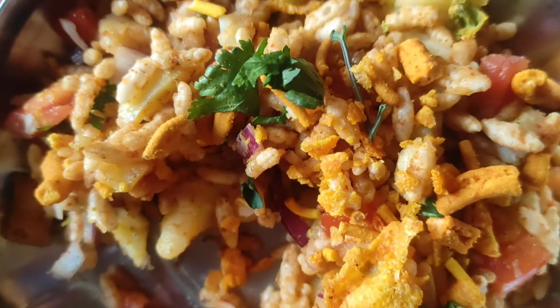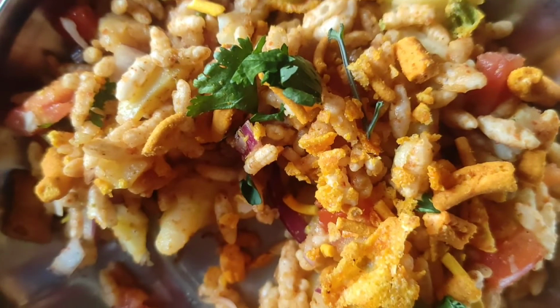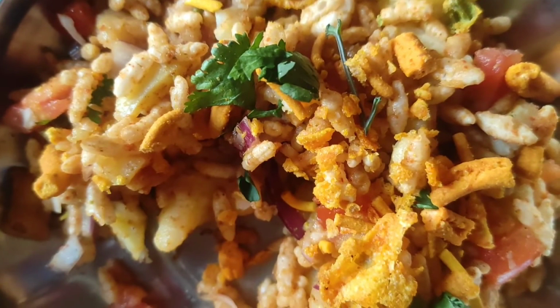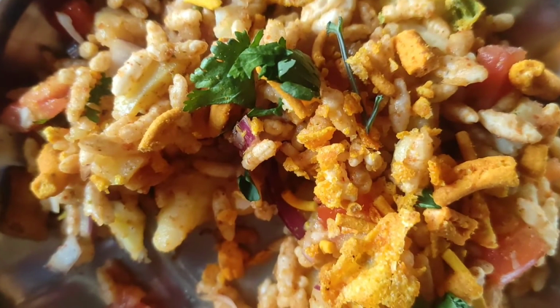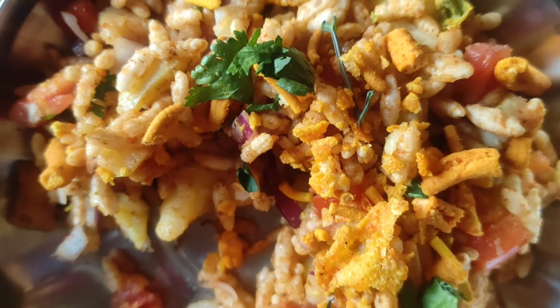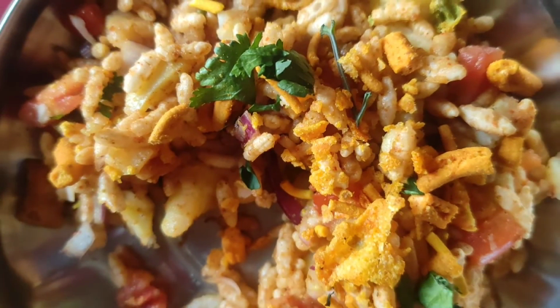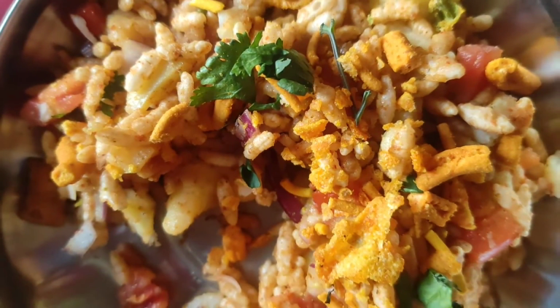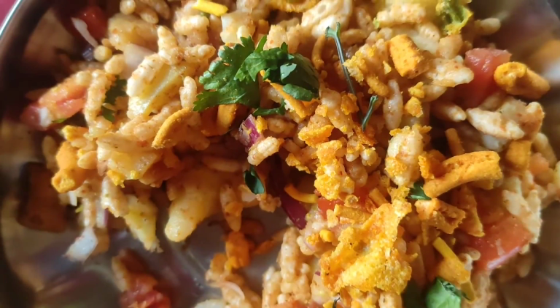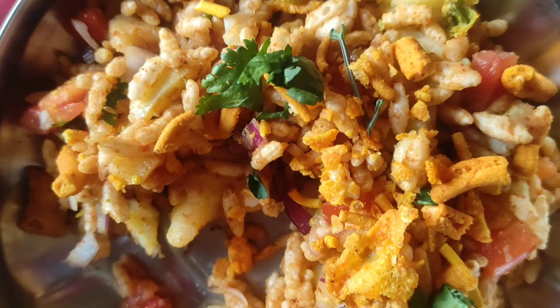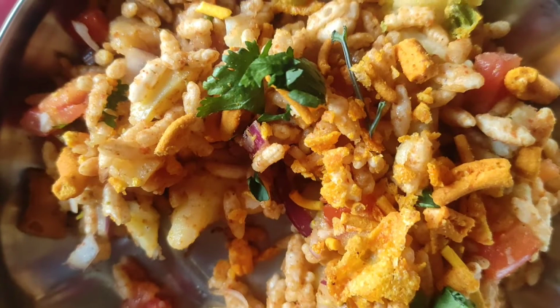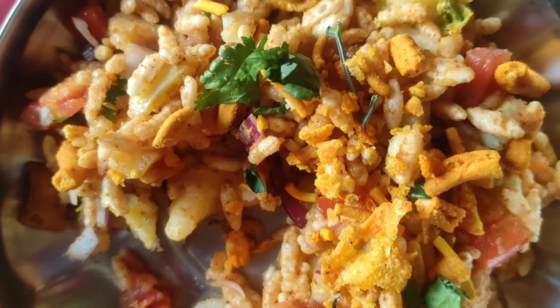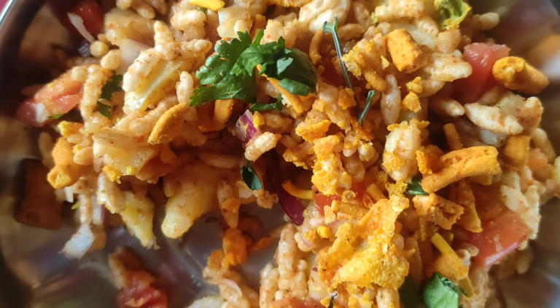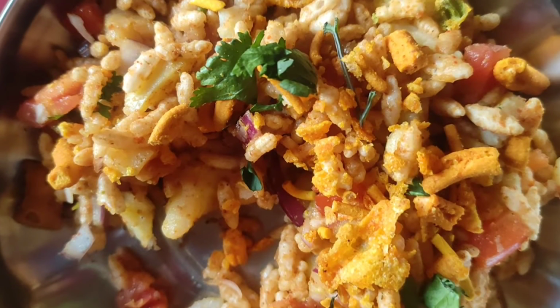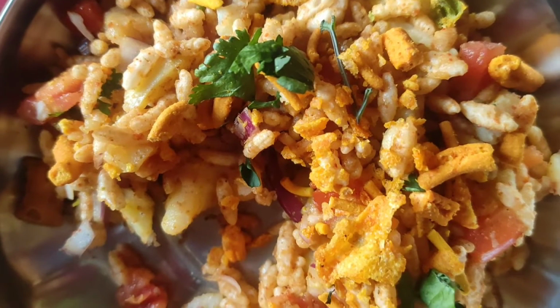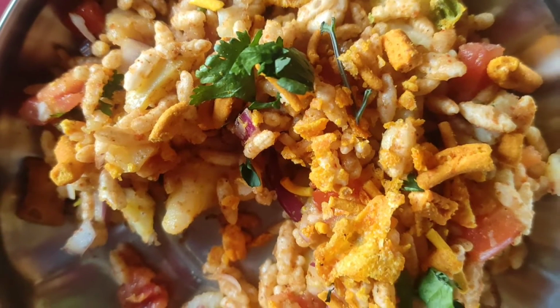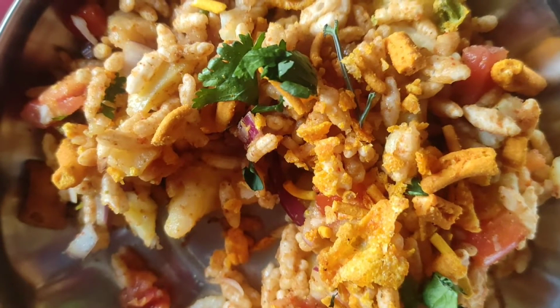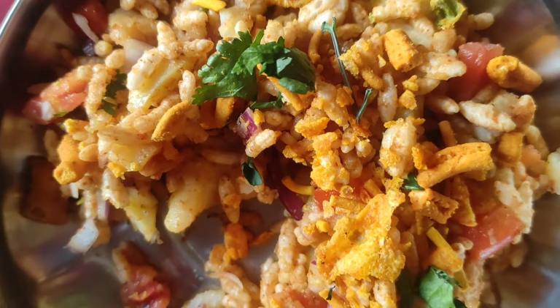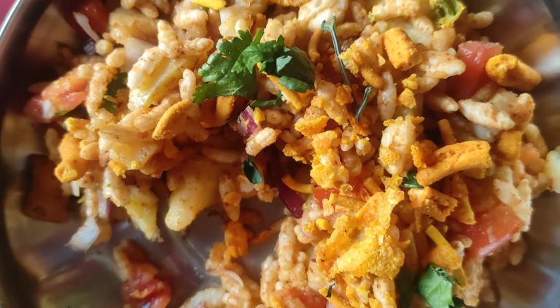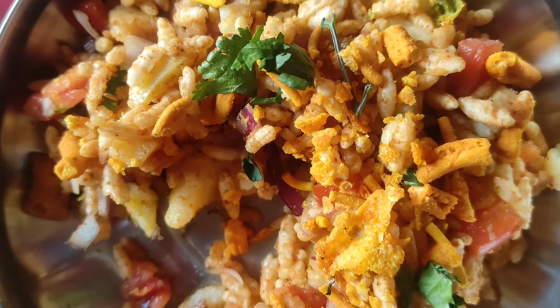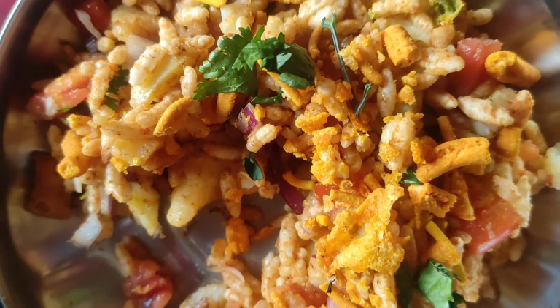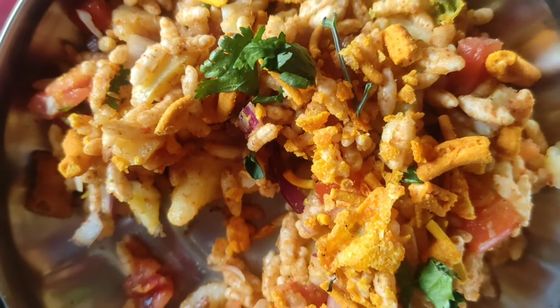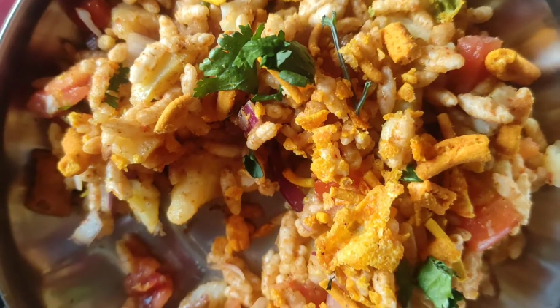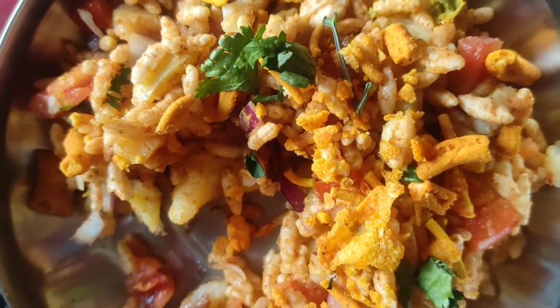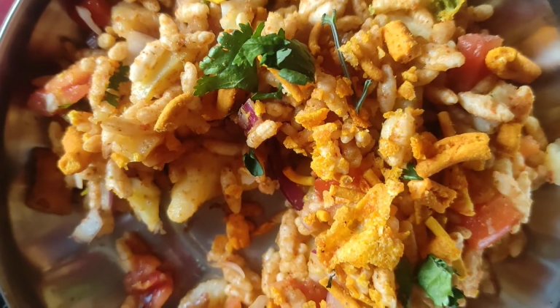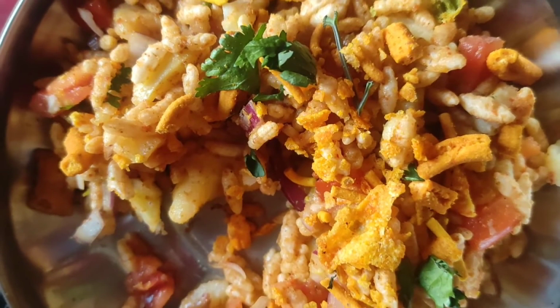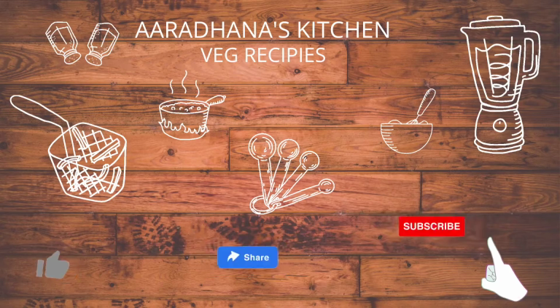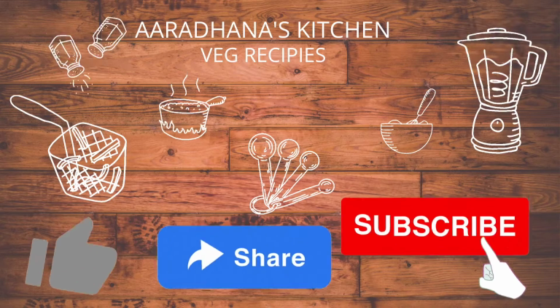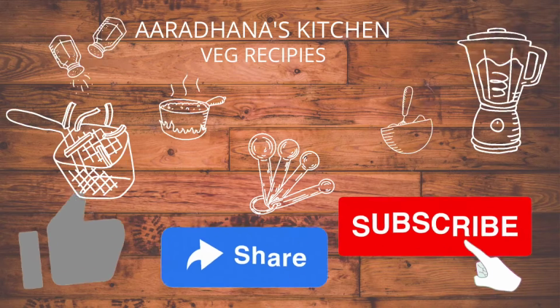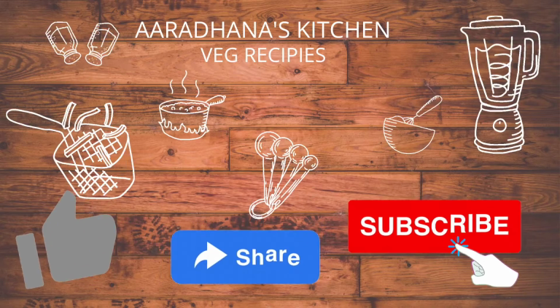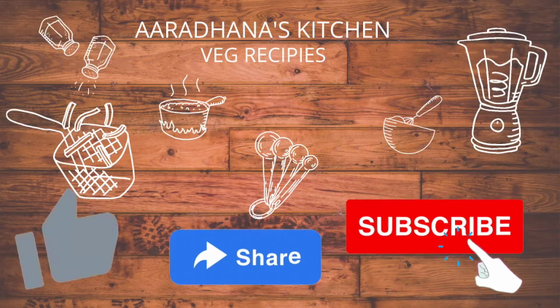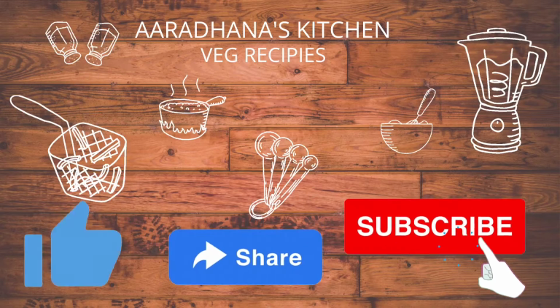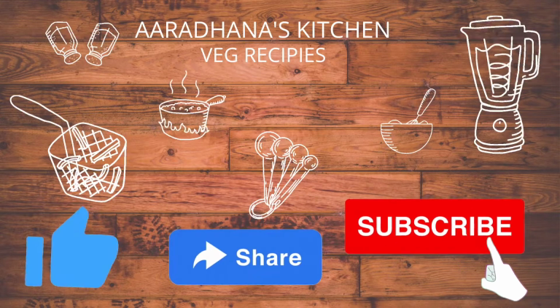If you like this recipe, please do like, share, and subscribe to our Agnes Kitchen.